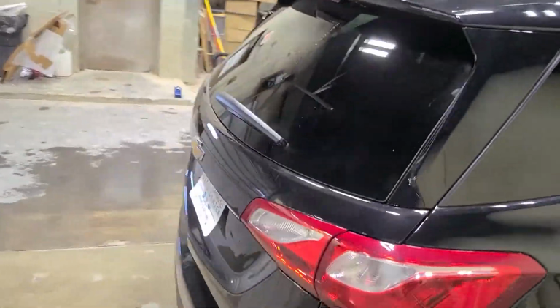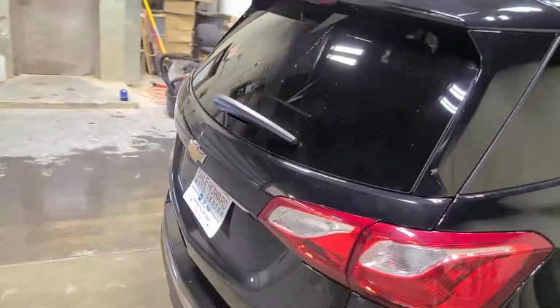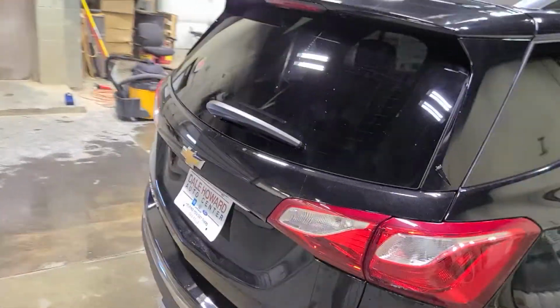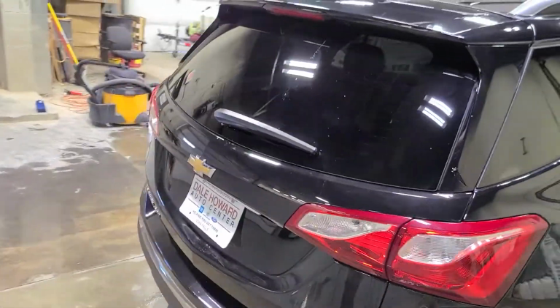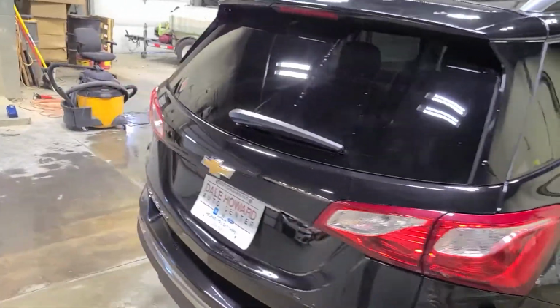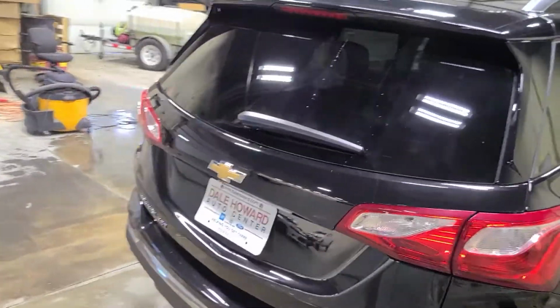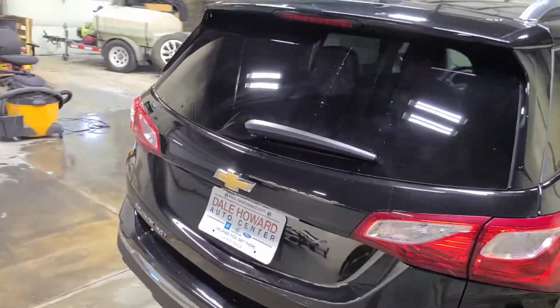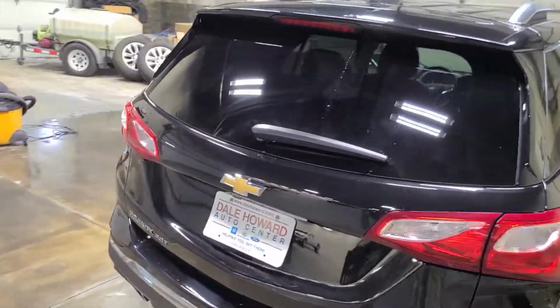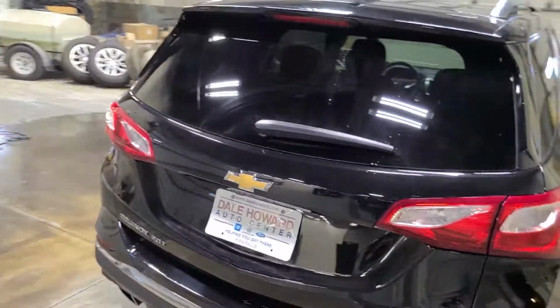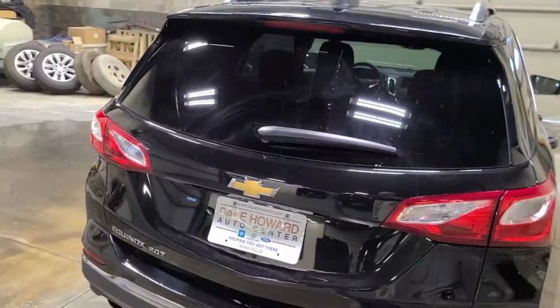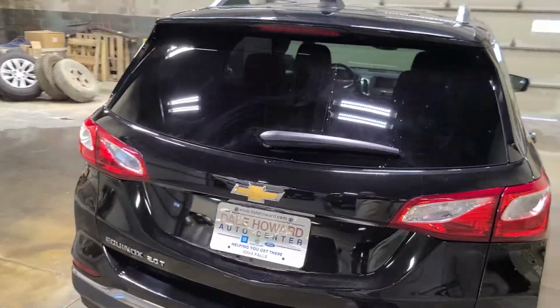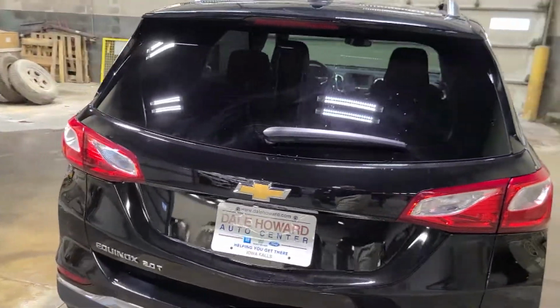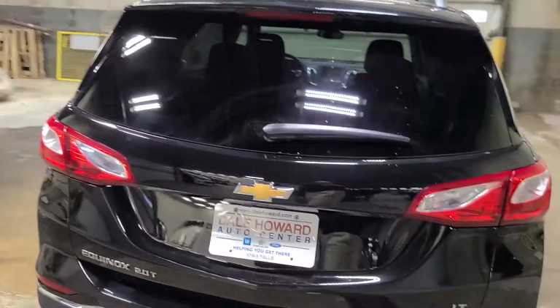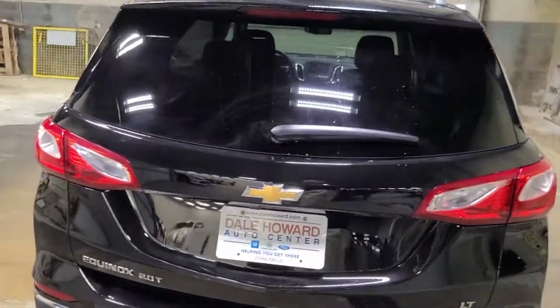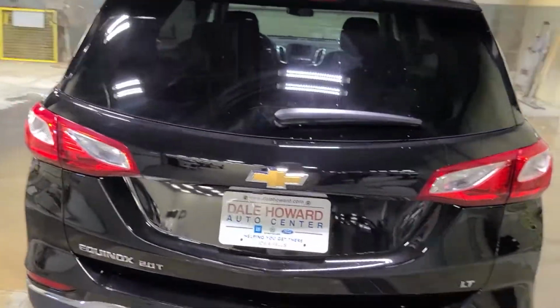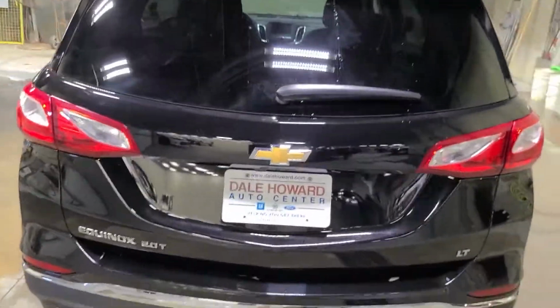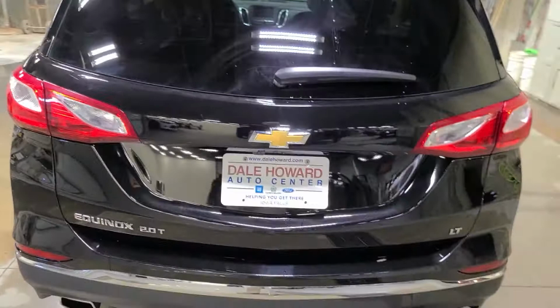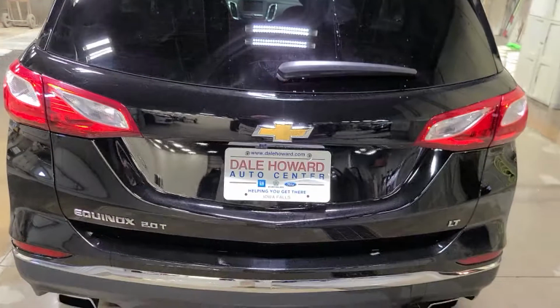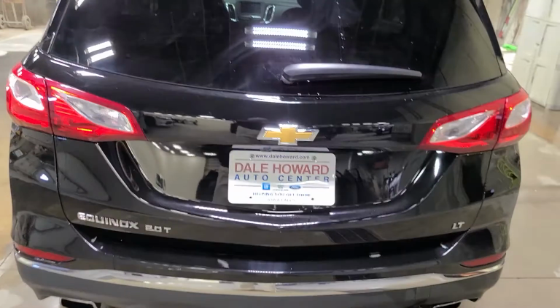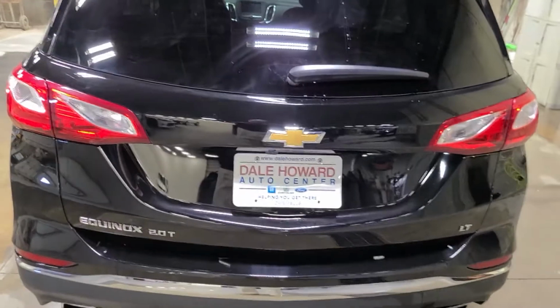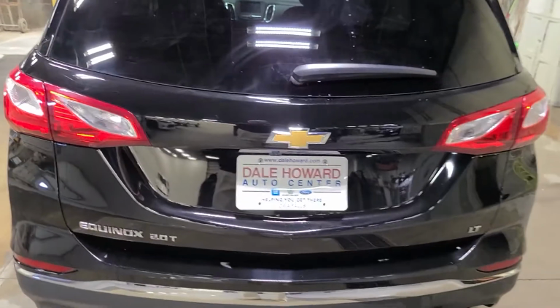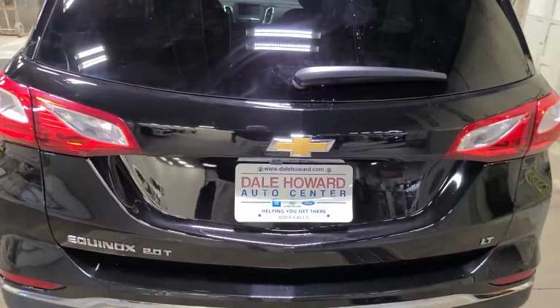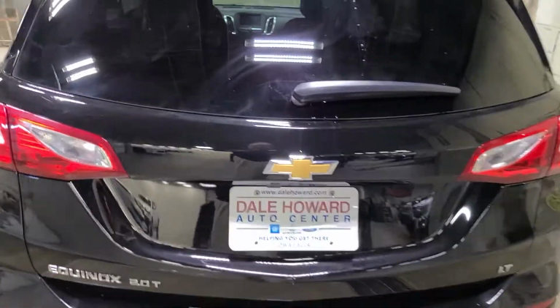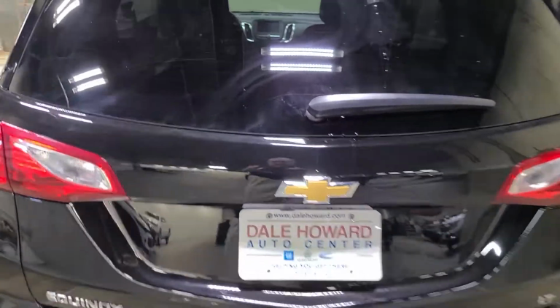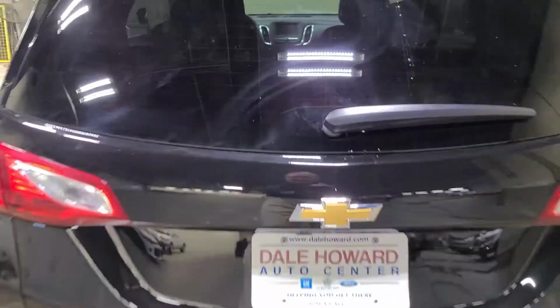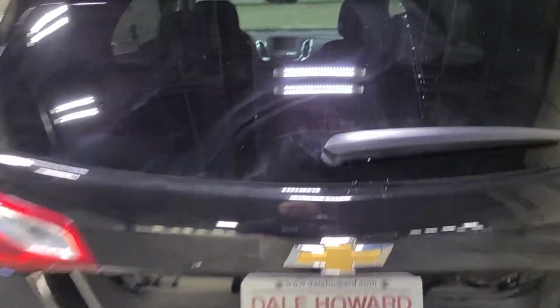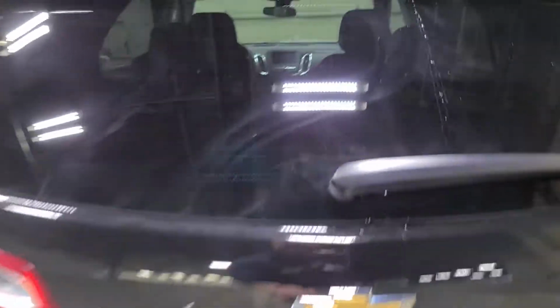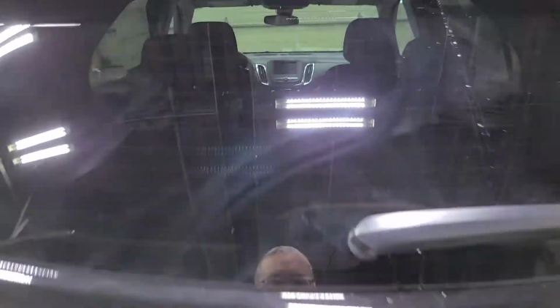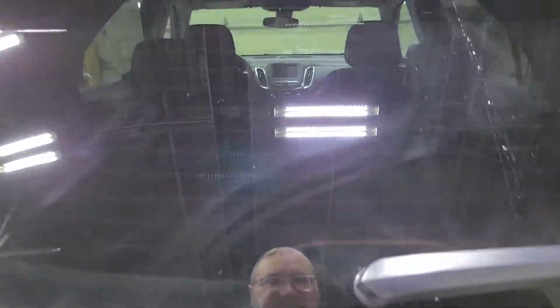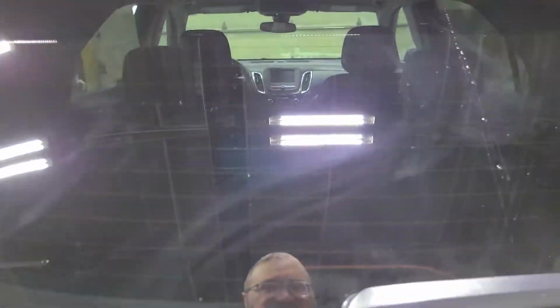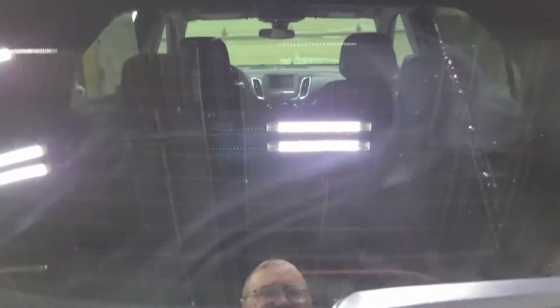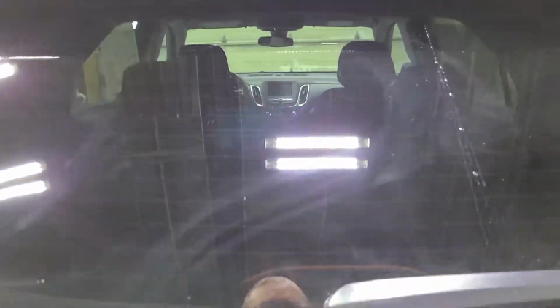Moving around to the back side, you'll see here with the badging — it is the 2.0. We're going to take a look inside.